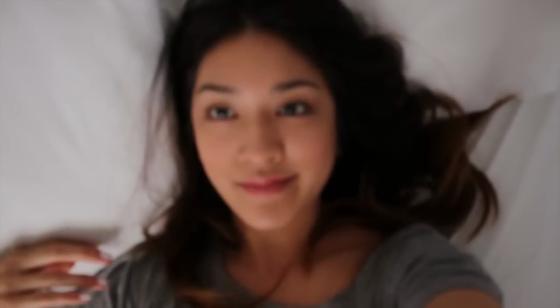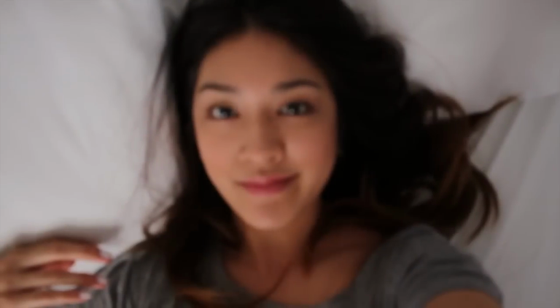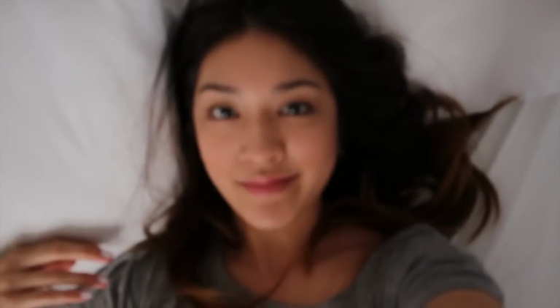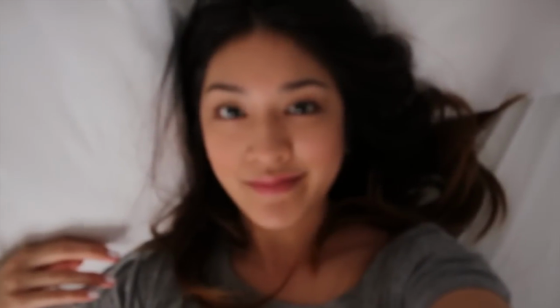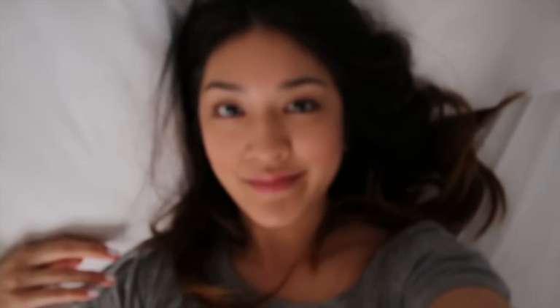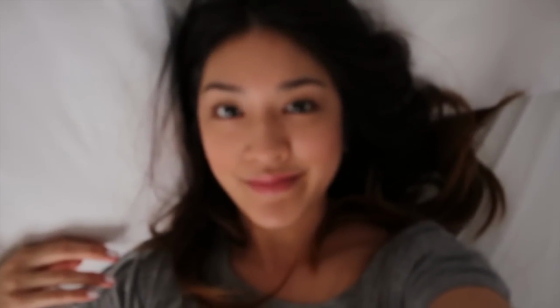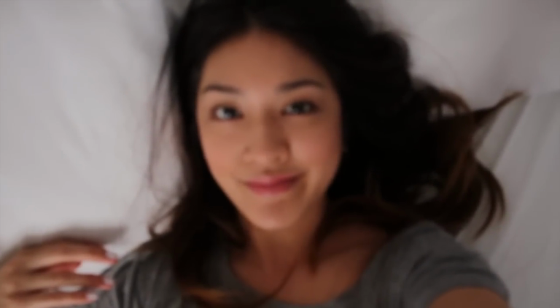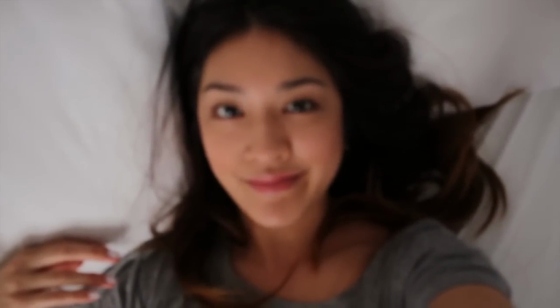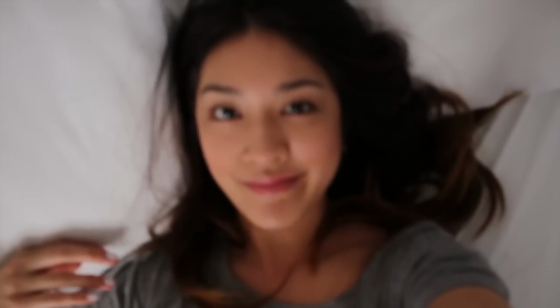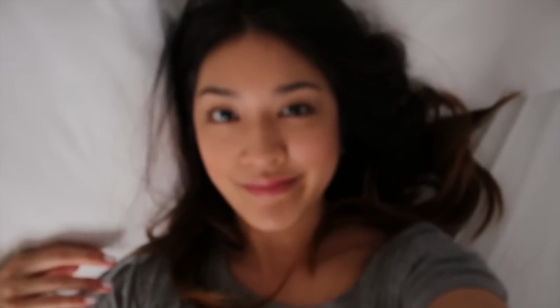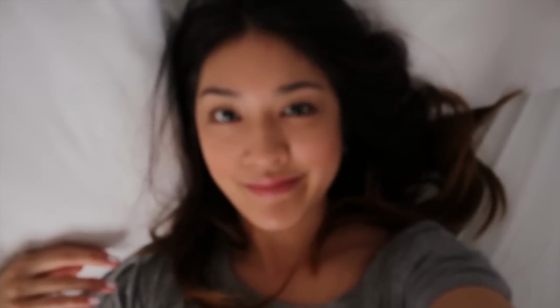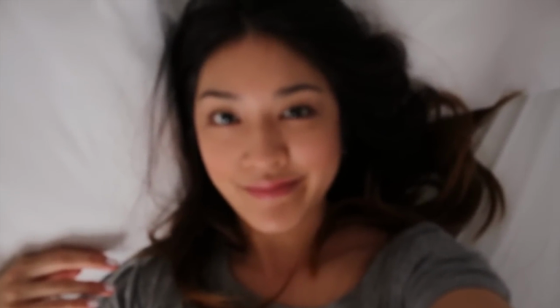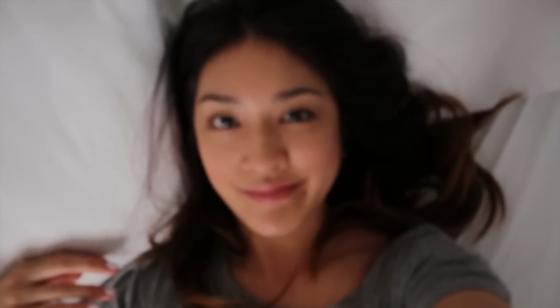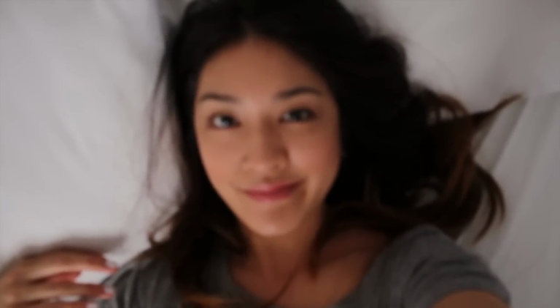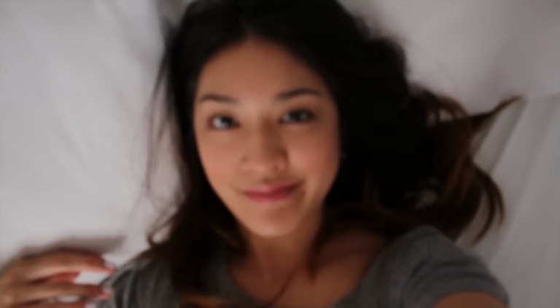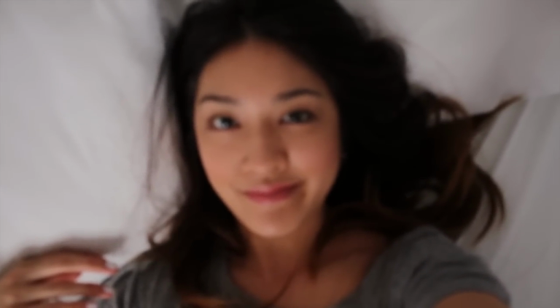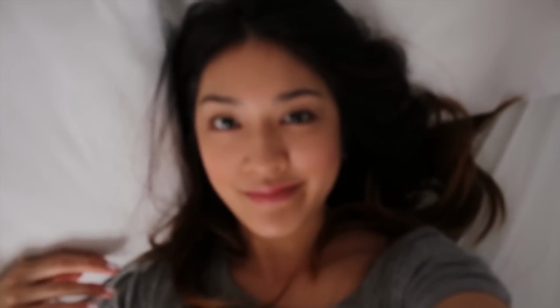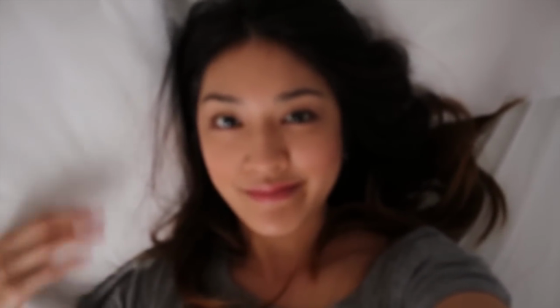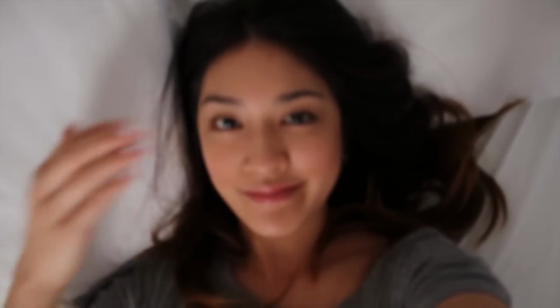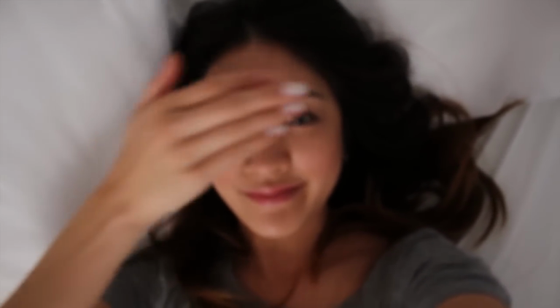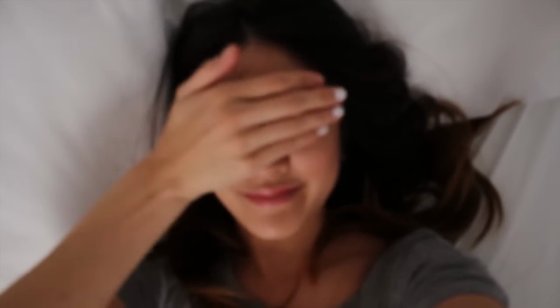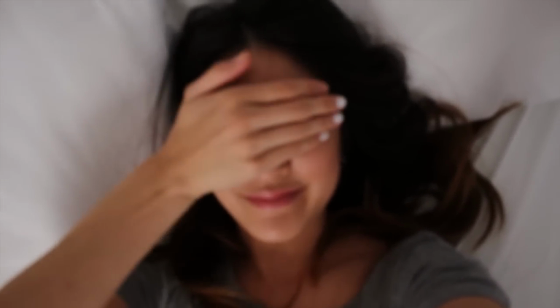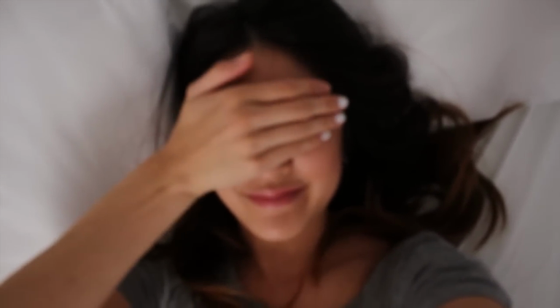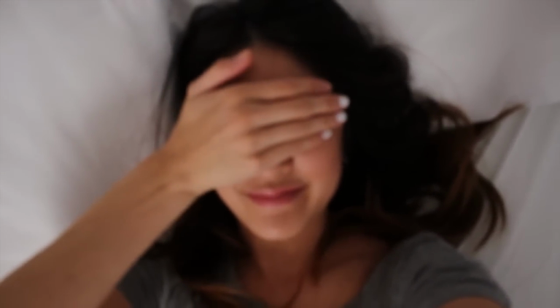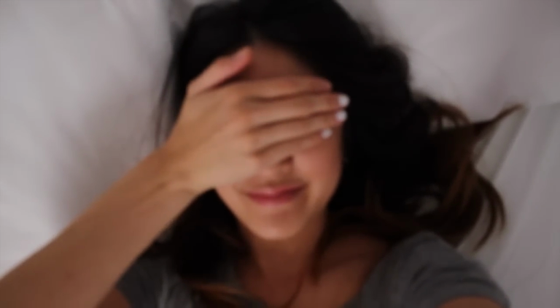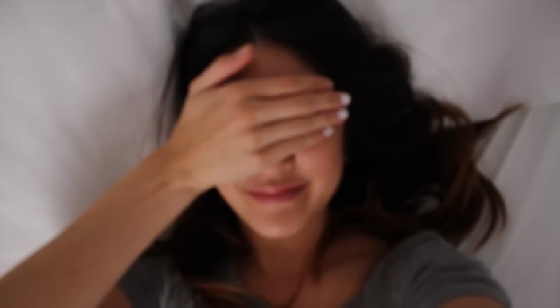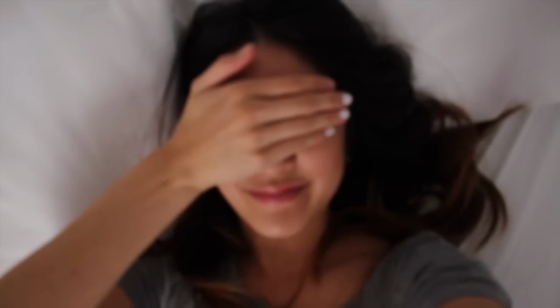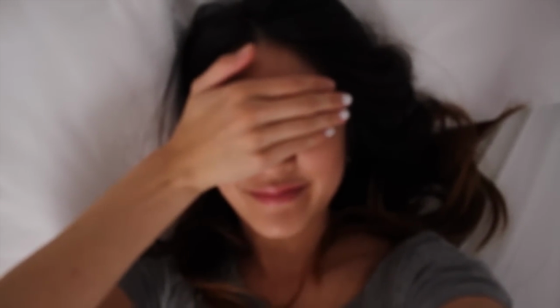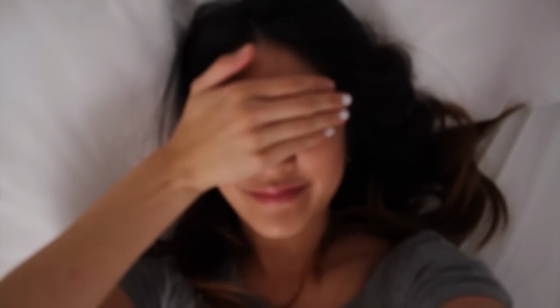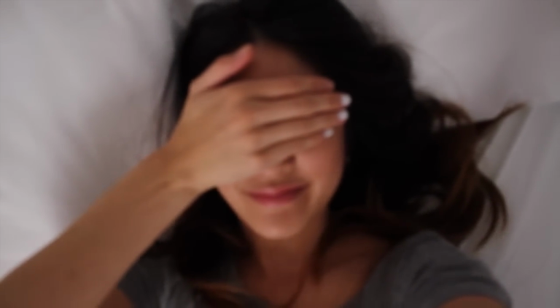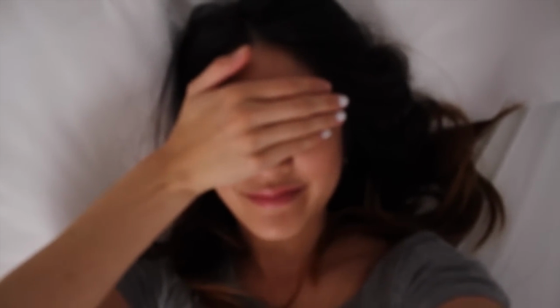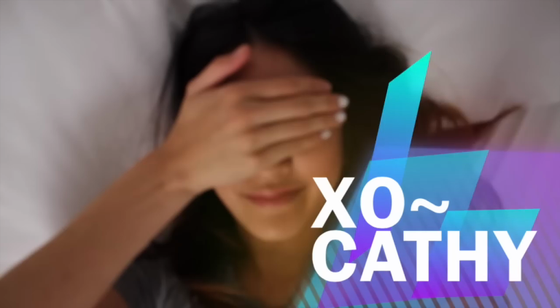I hope you guys enjoyed this video. Don't forget to like, subscribe, and I'll see you in my next one. Bye!